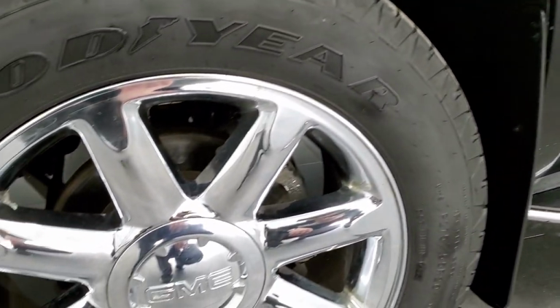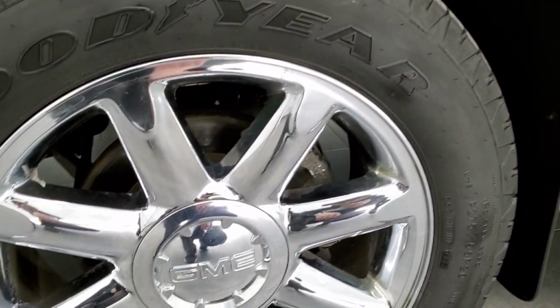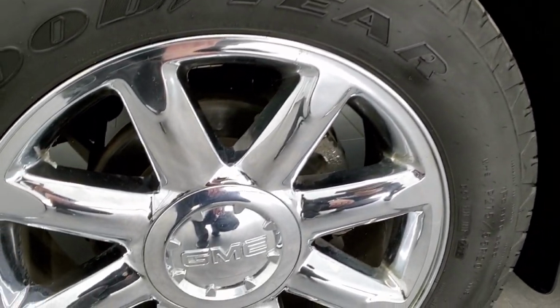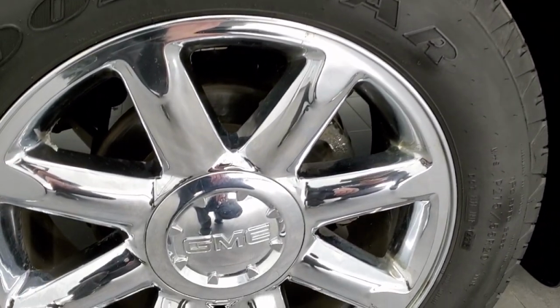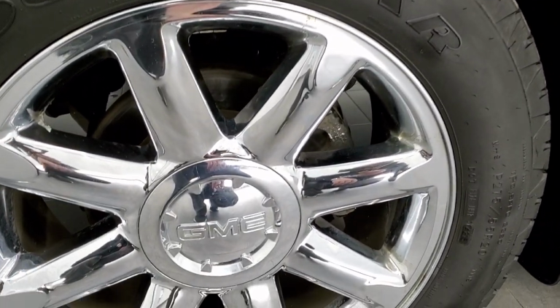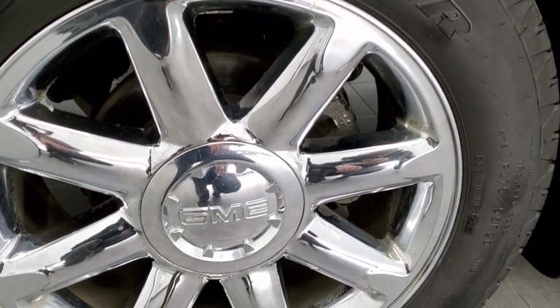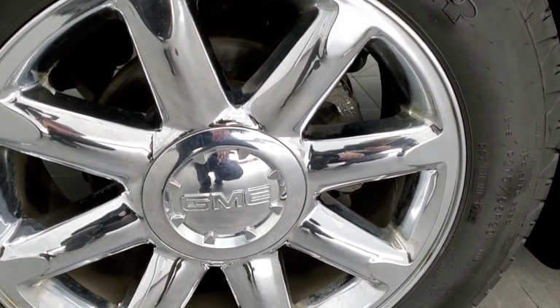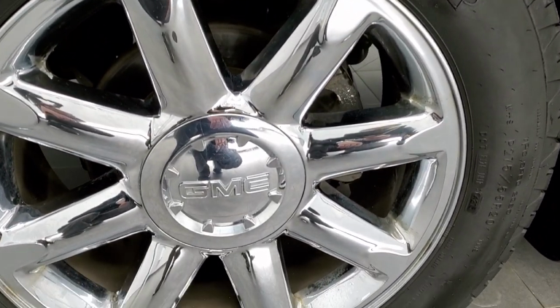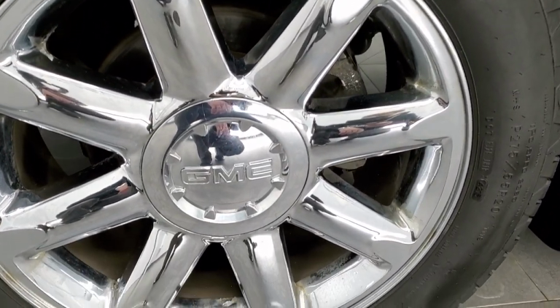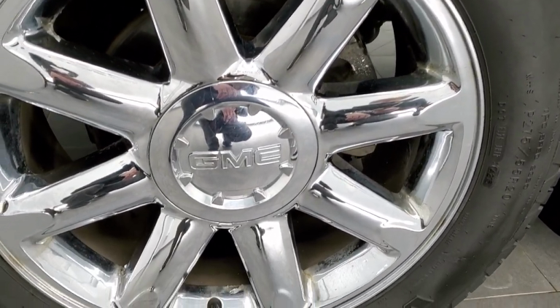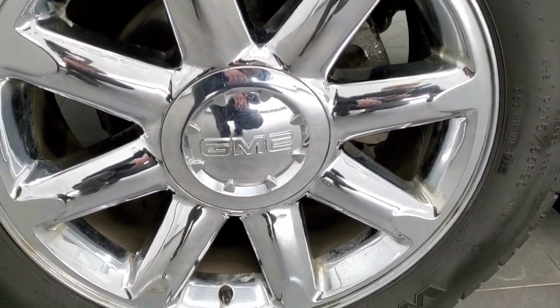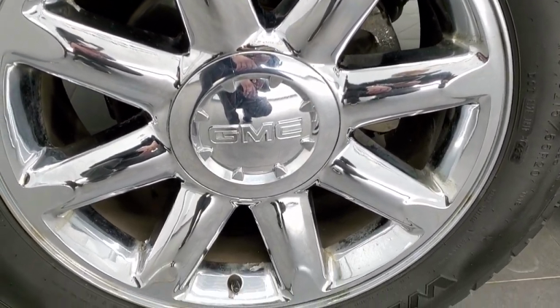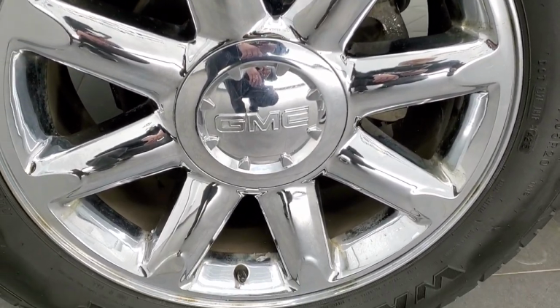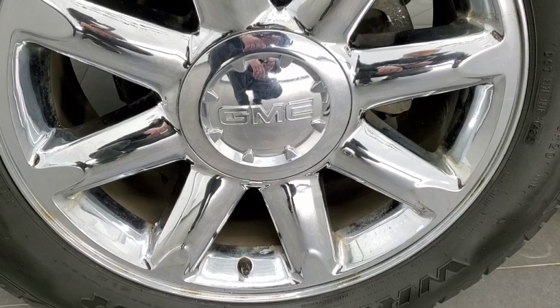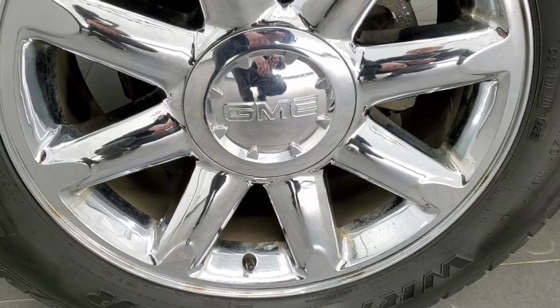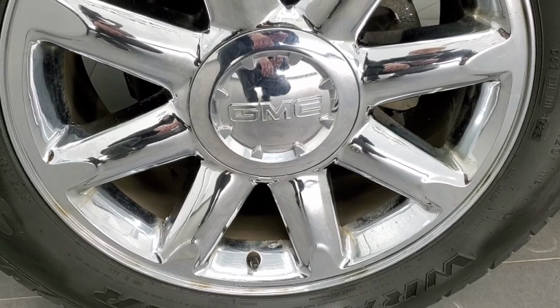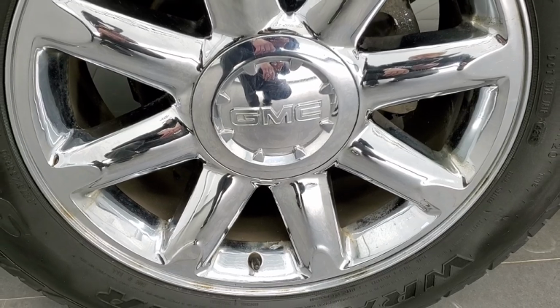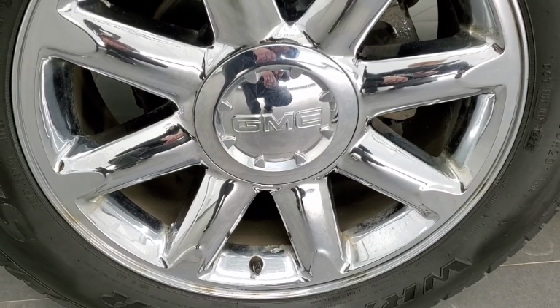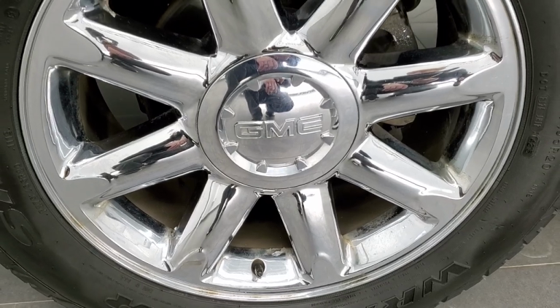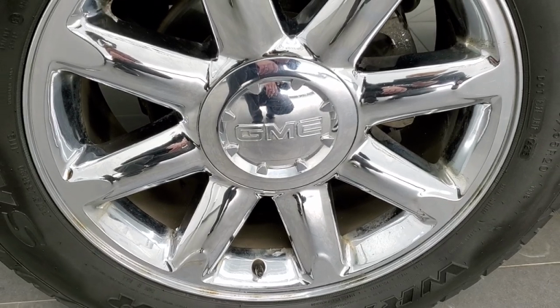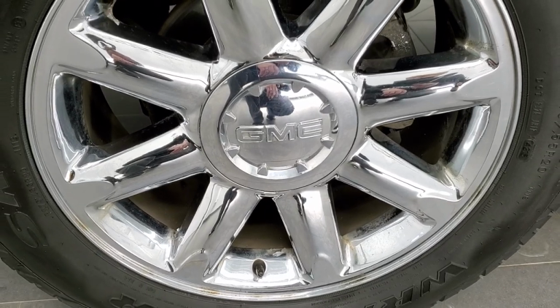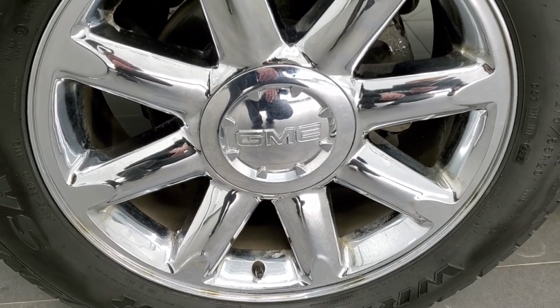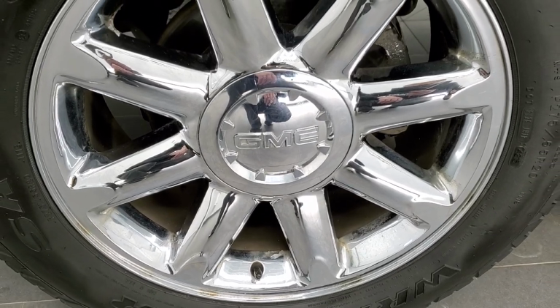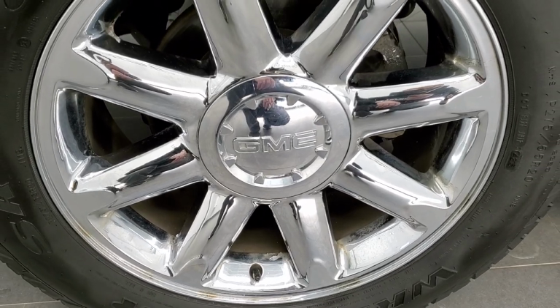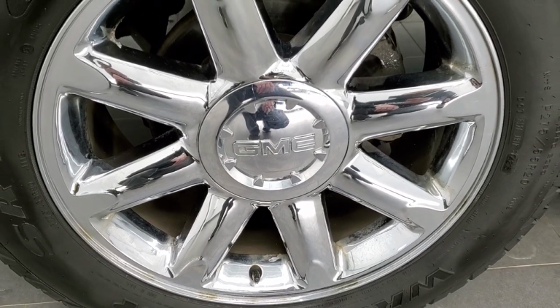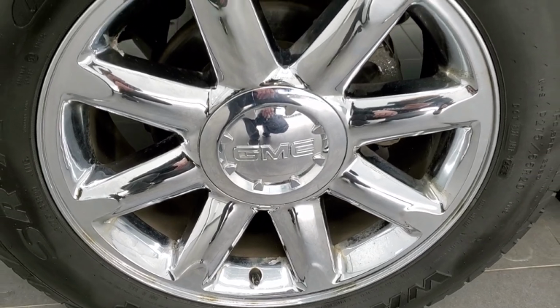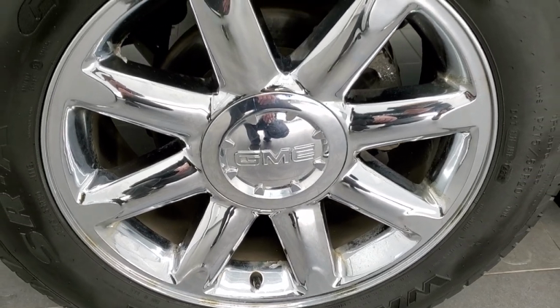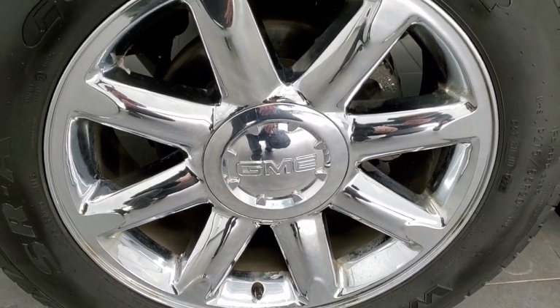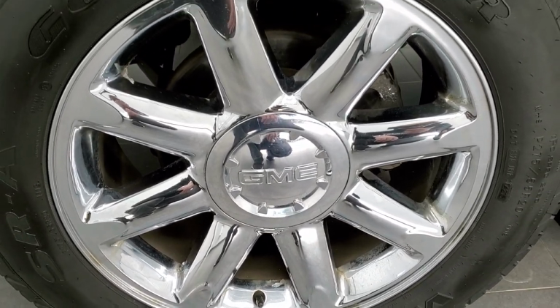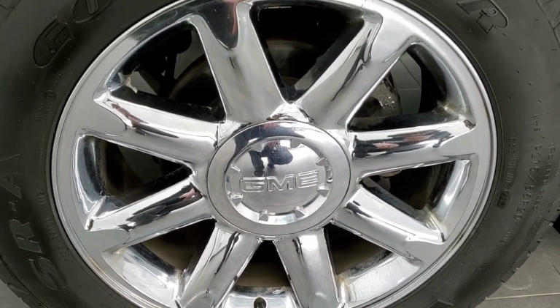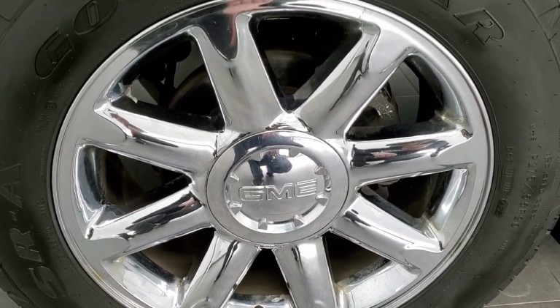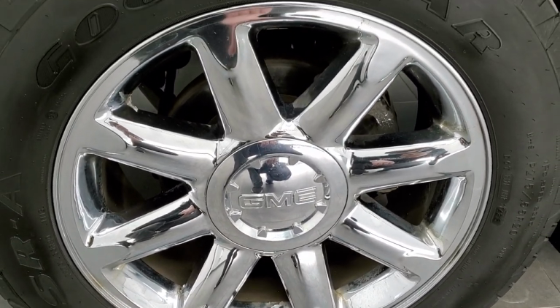And if you'd like to check out all the photos on this vehicle, in the upper right-hand part of your screen is a link to our website. Click that and check us out.